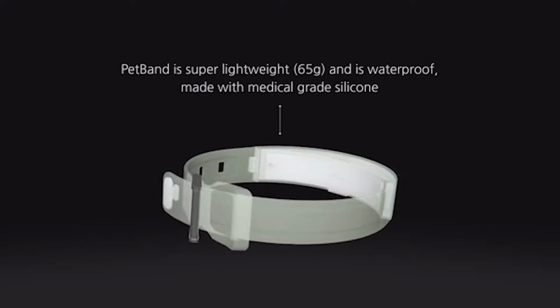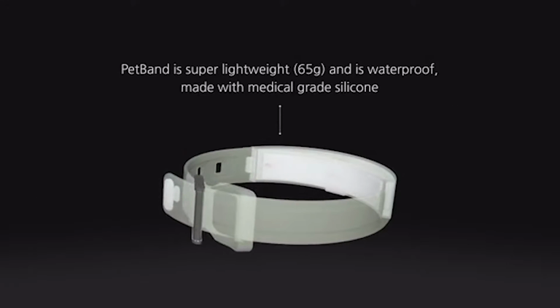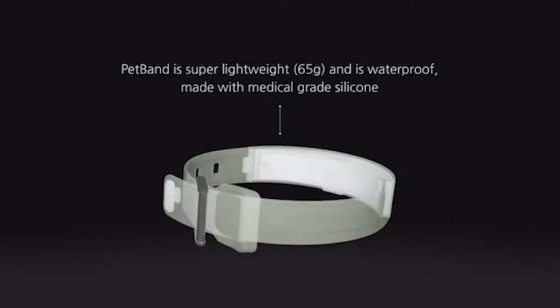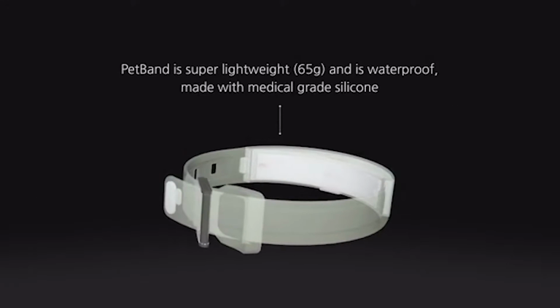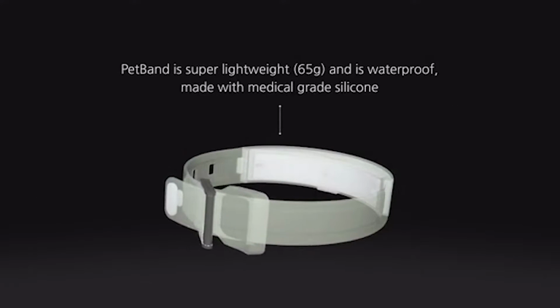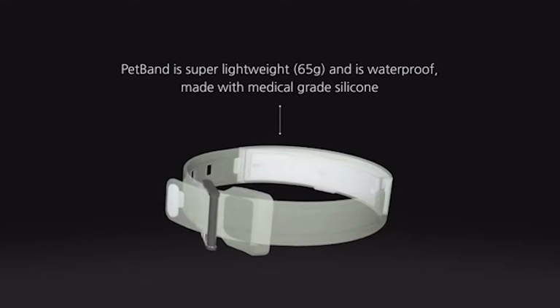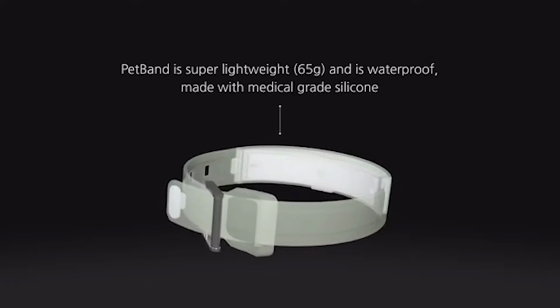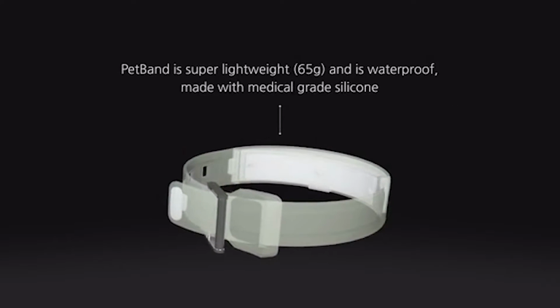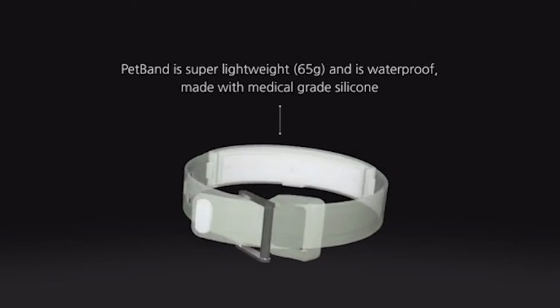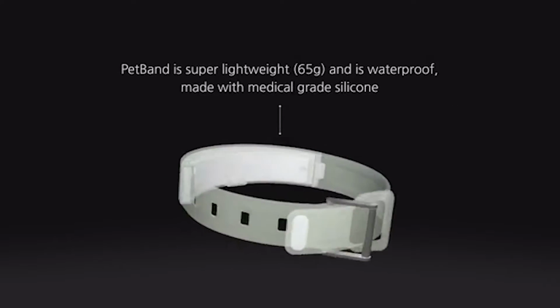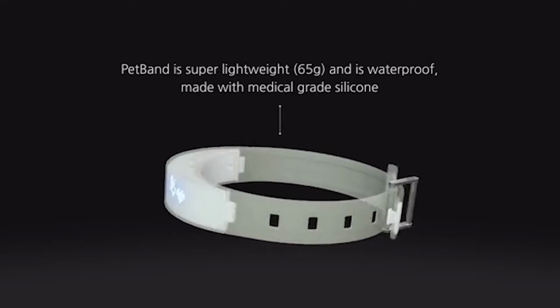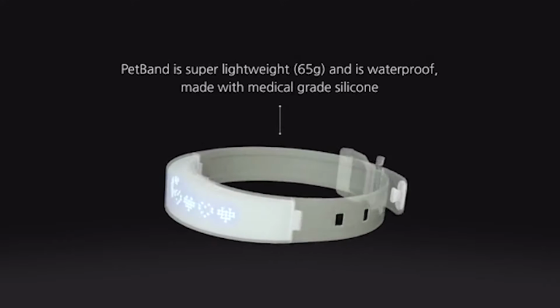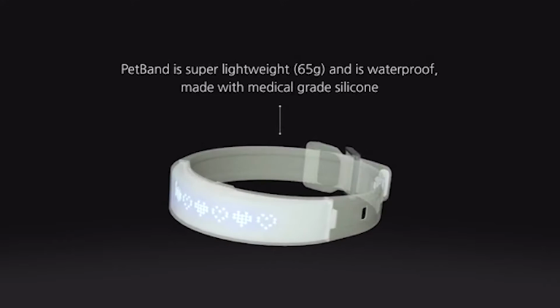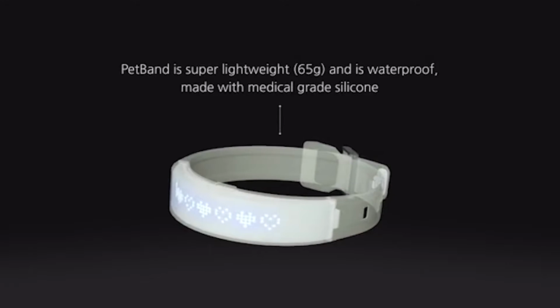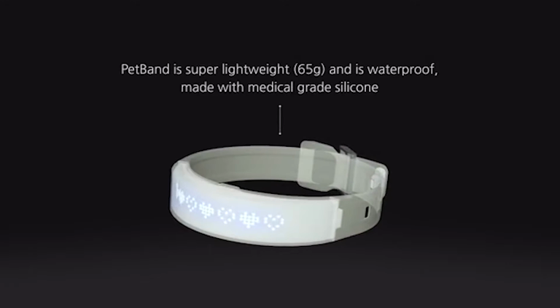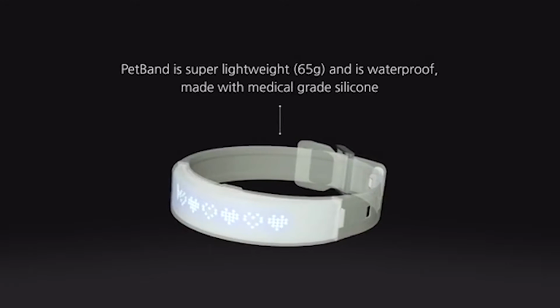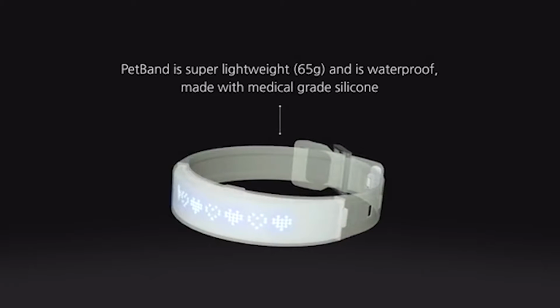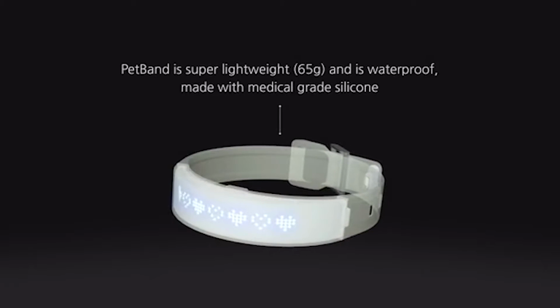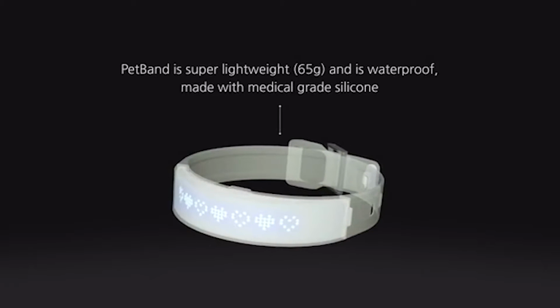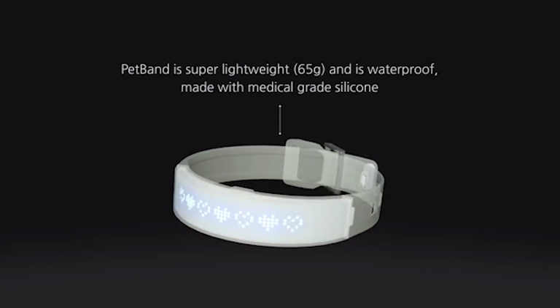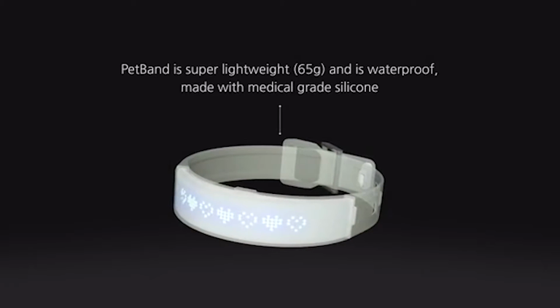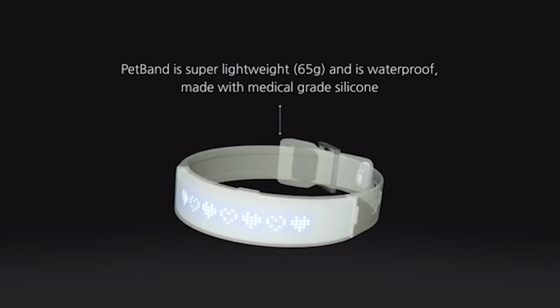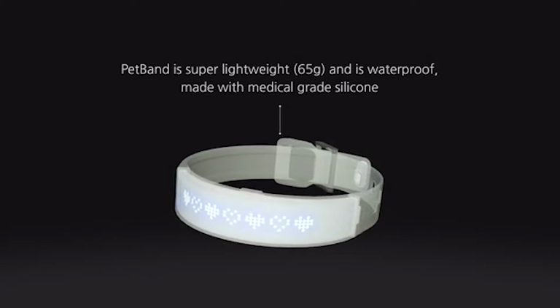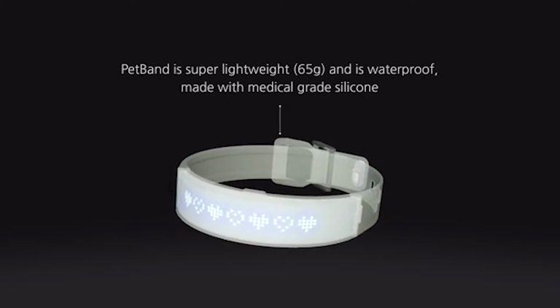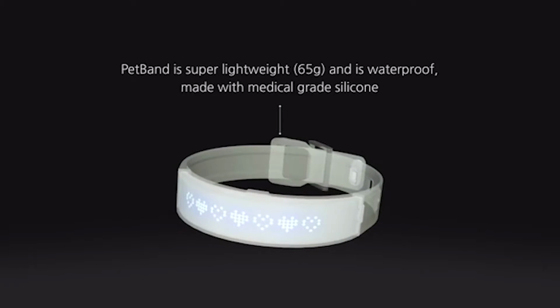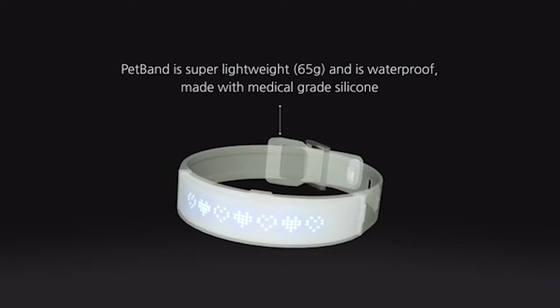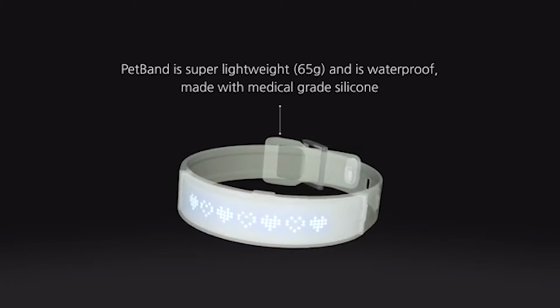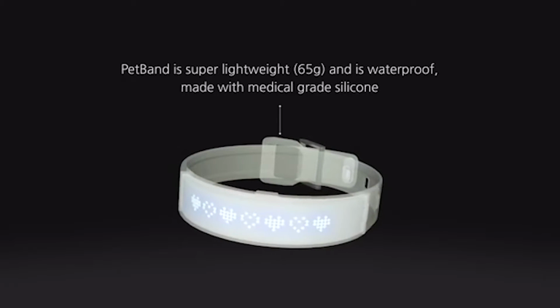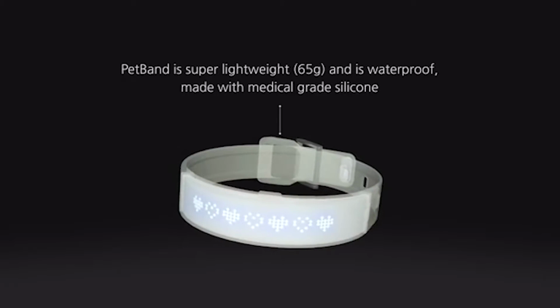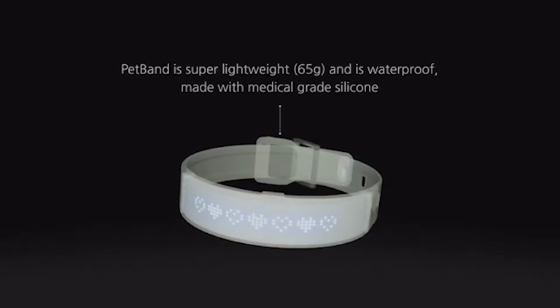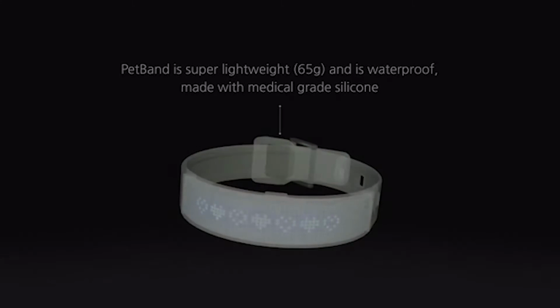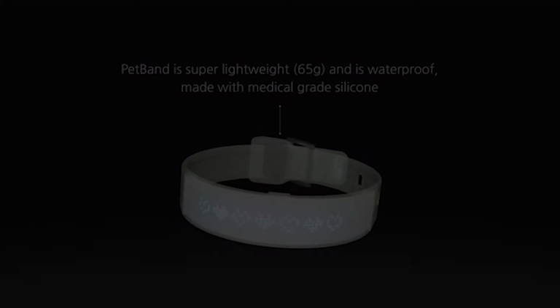Petband is very lightweight at 65 grams, with a medical-grade silicone band coming in a variety of sizes and colors.